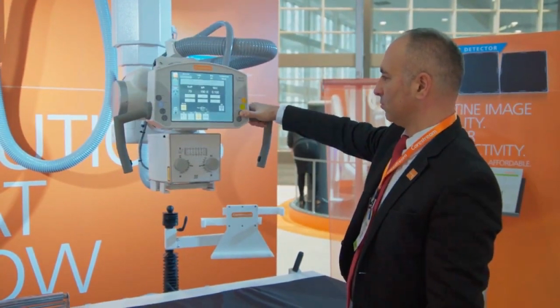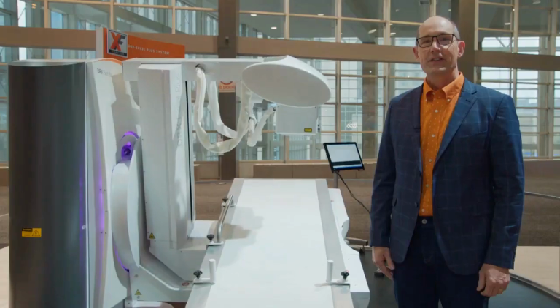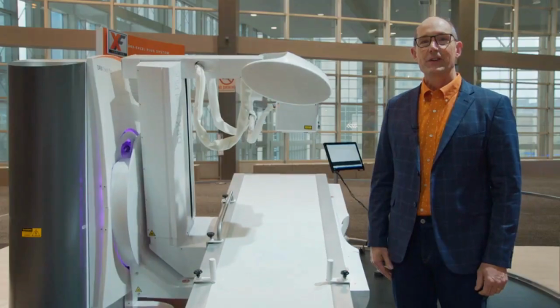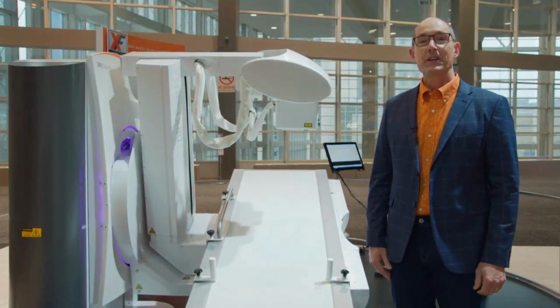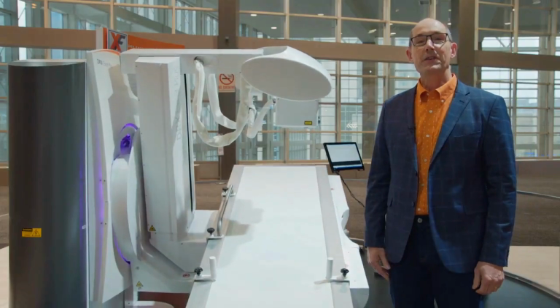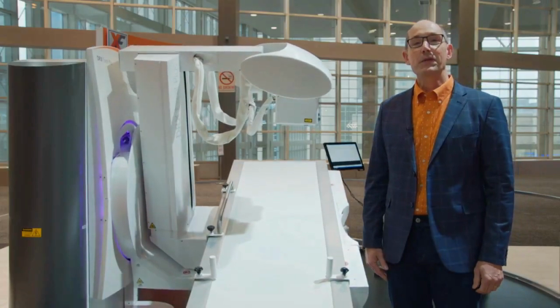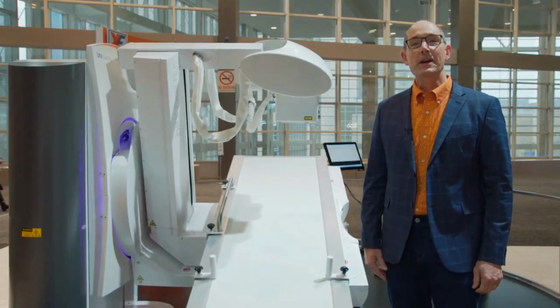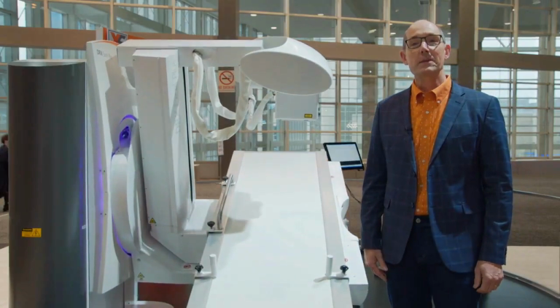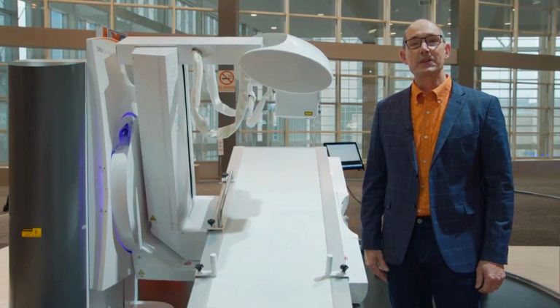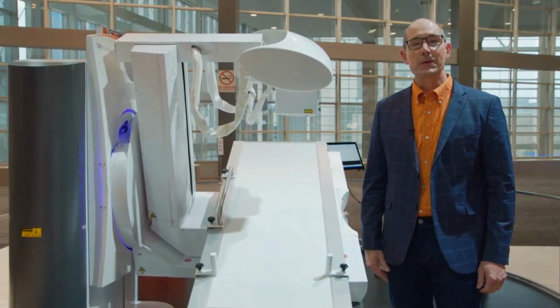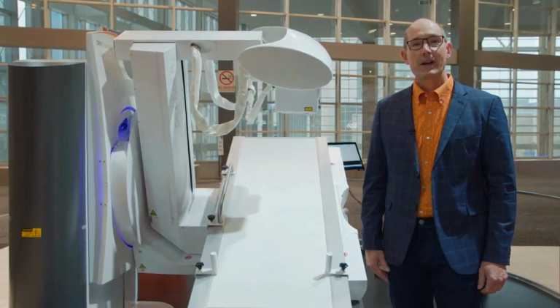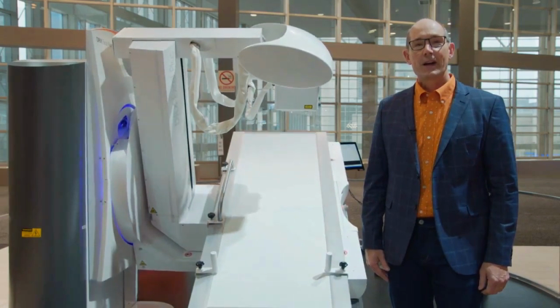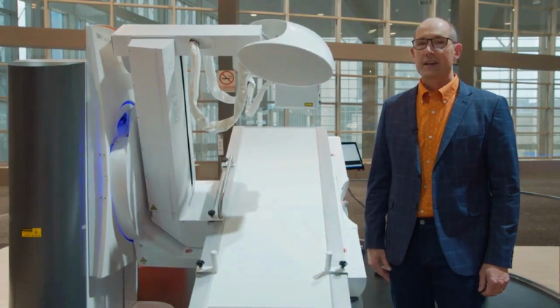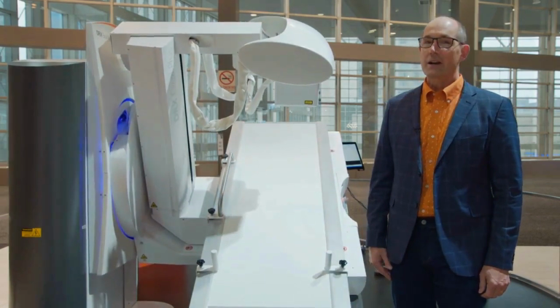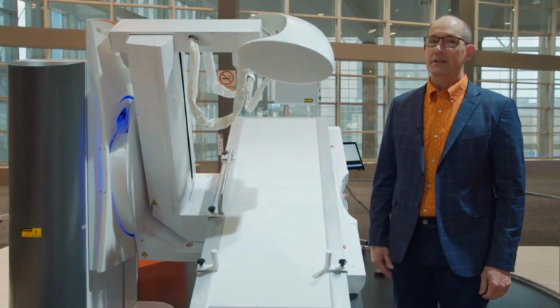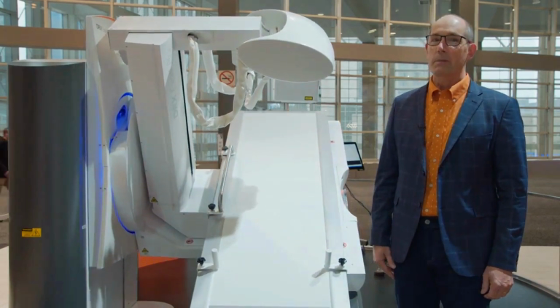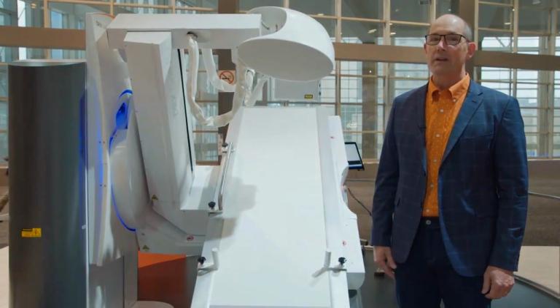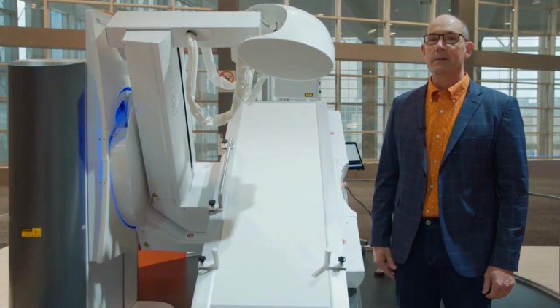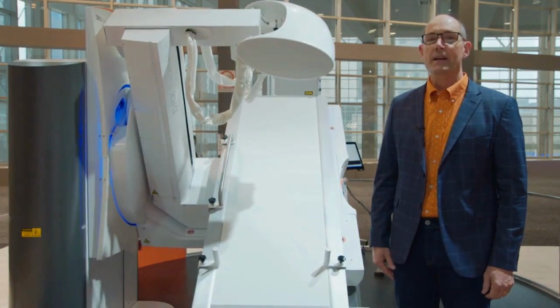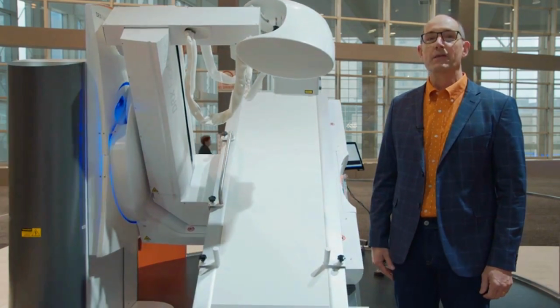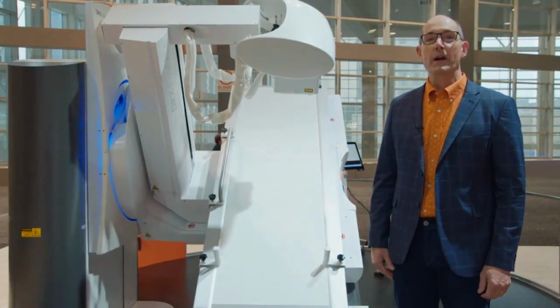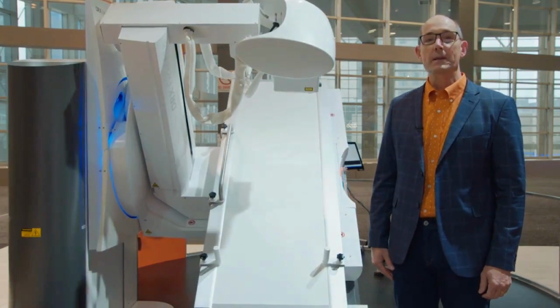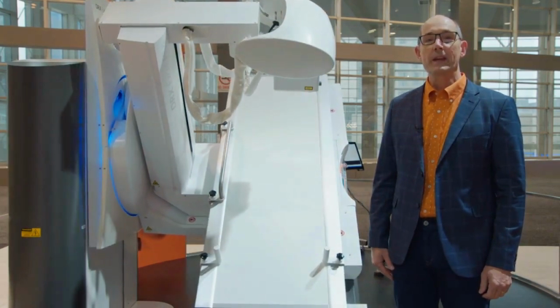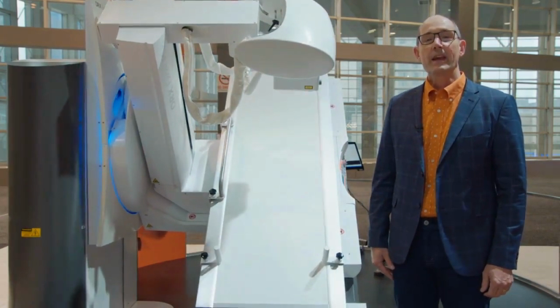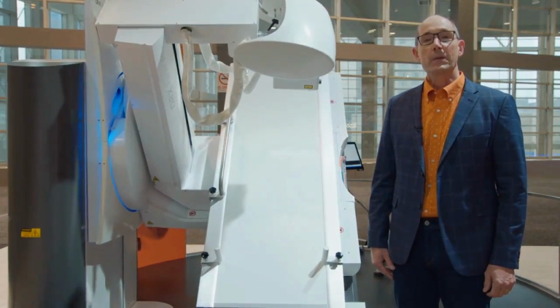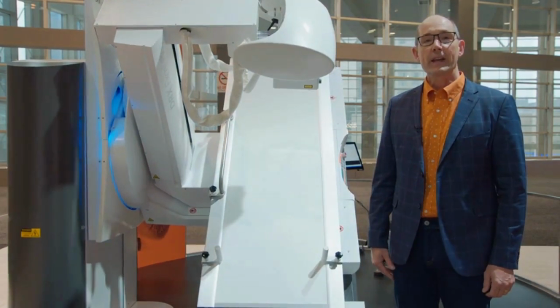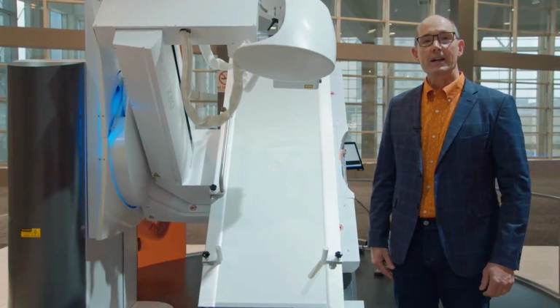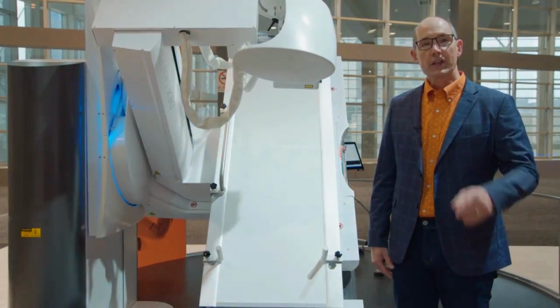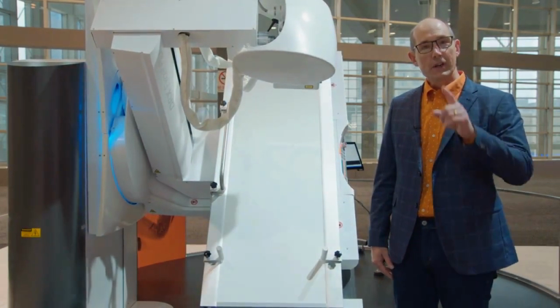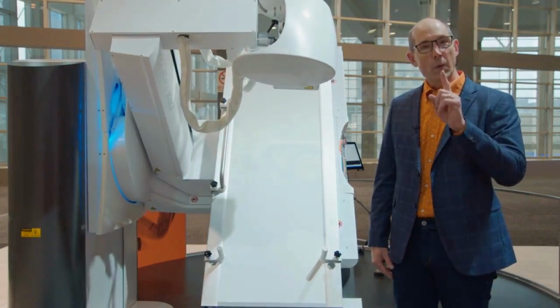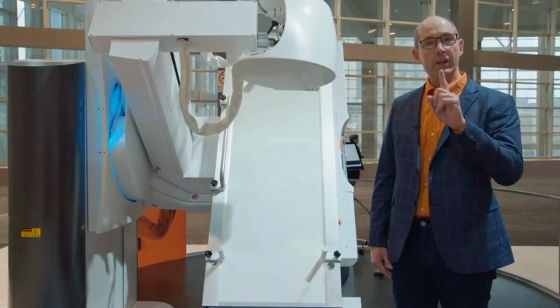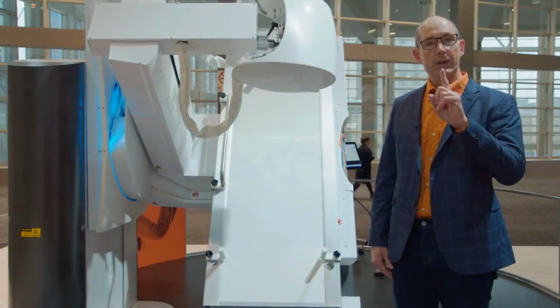Do you need to do fluoroscopy too? Our DRX Excel Plus combines fluoroscopy and radiology in one unit.